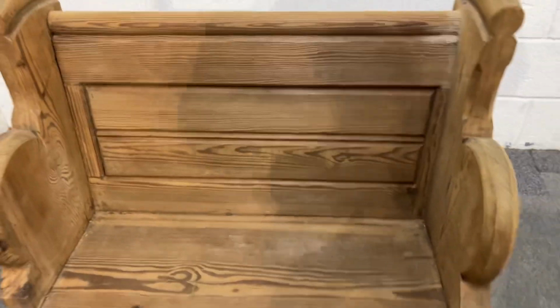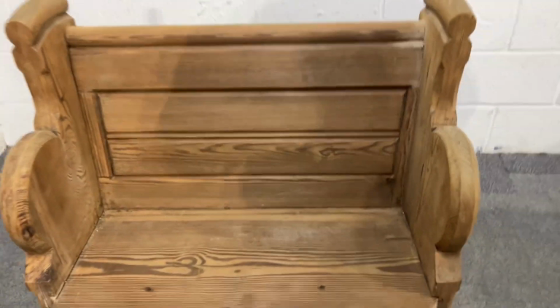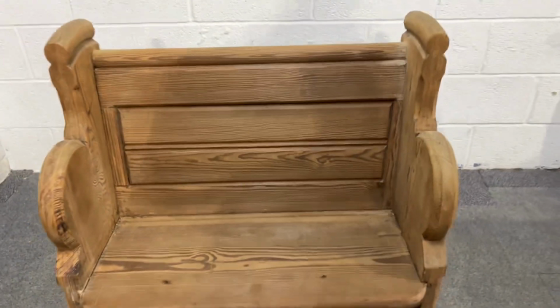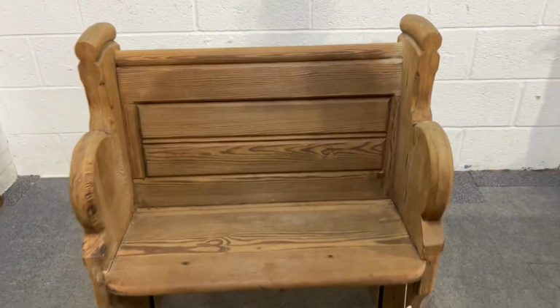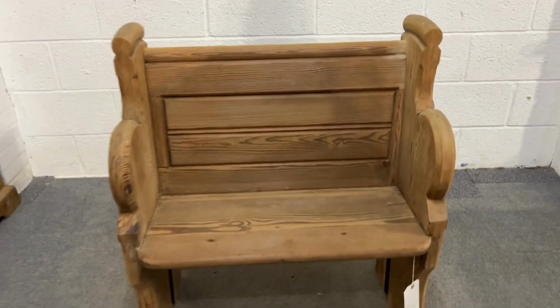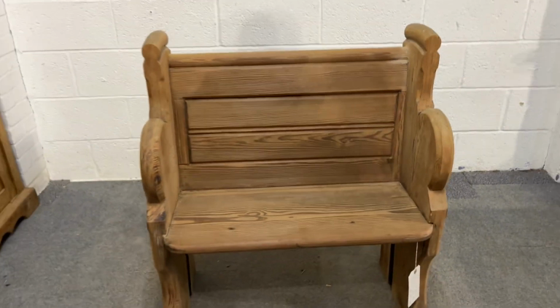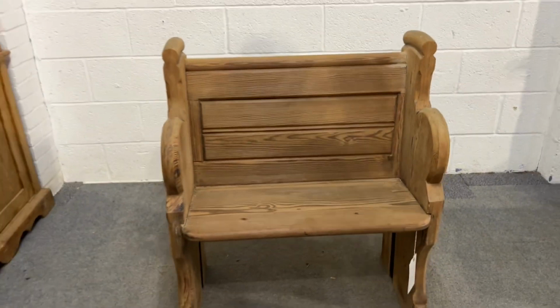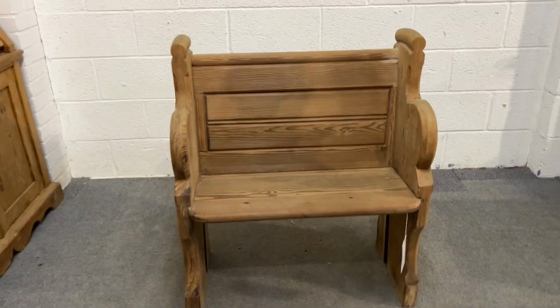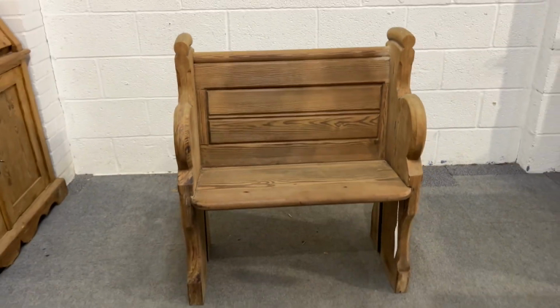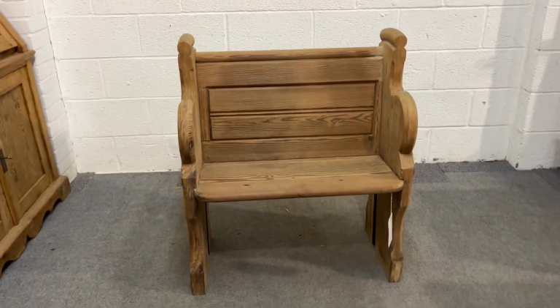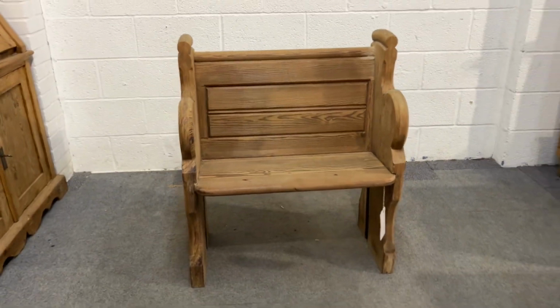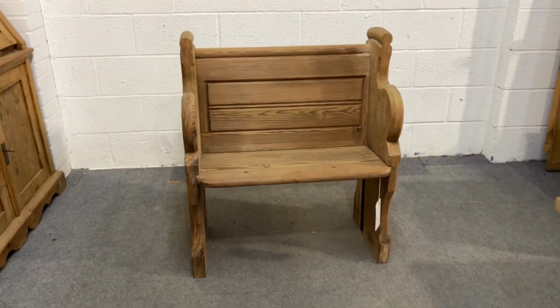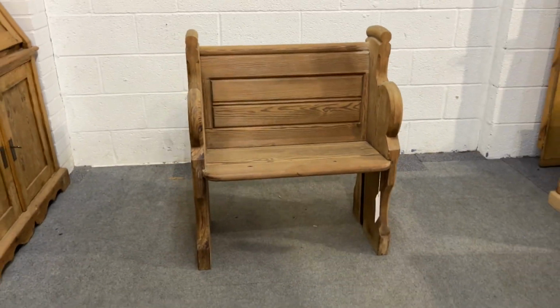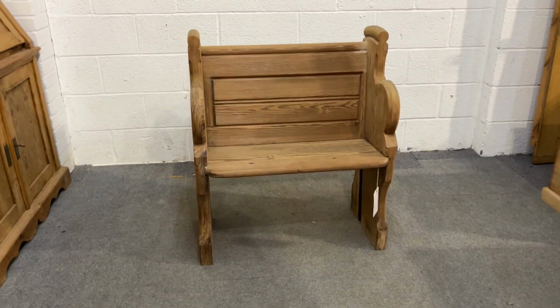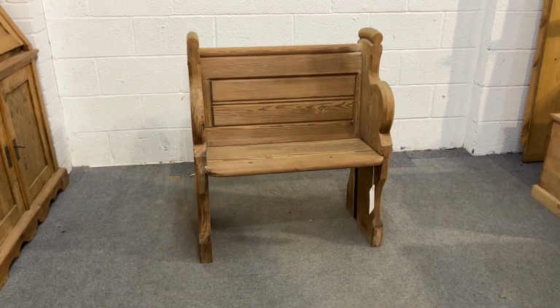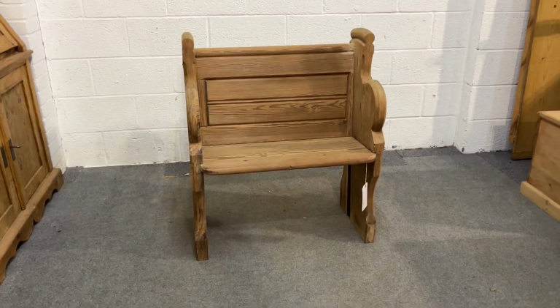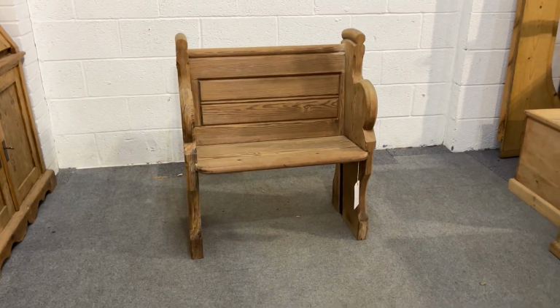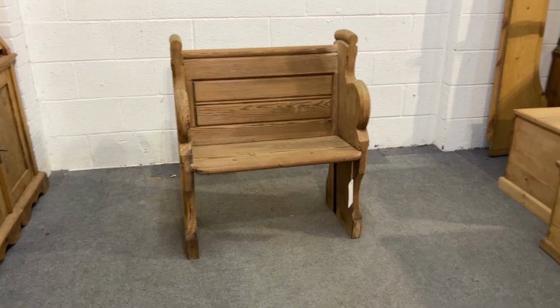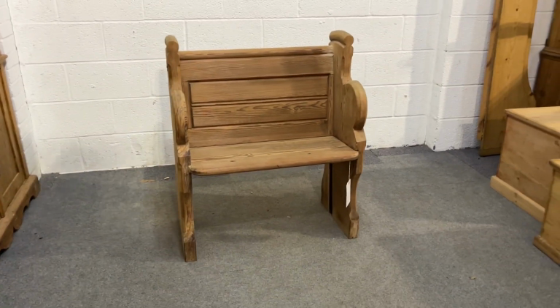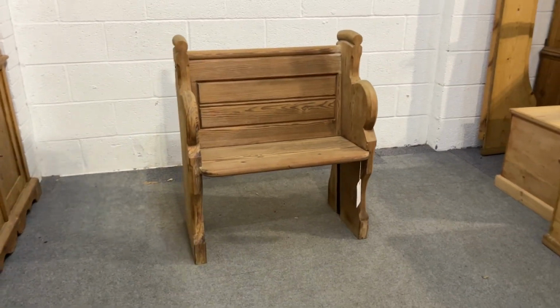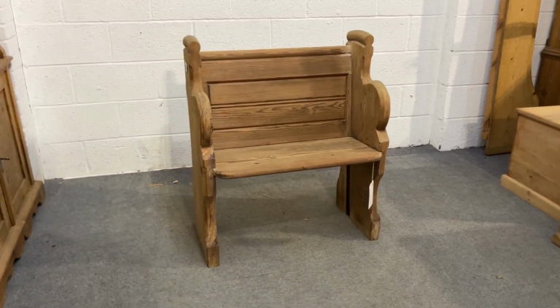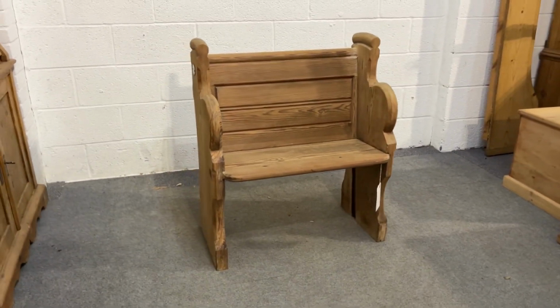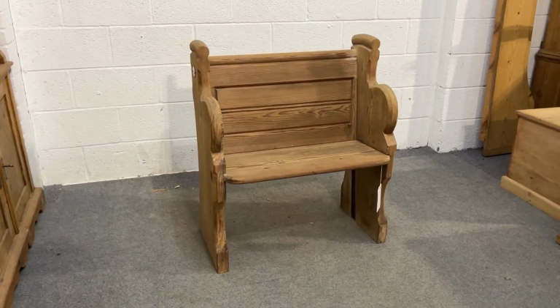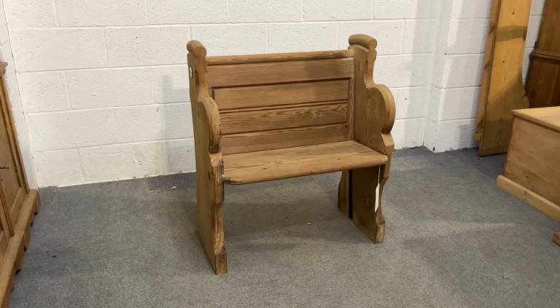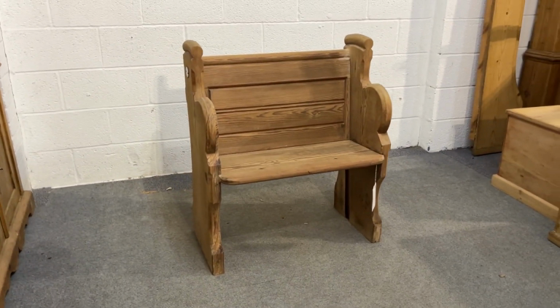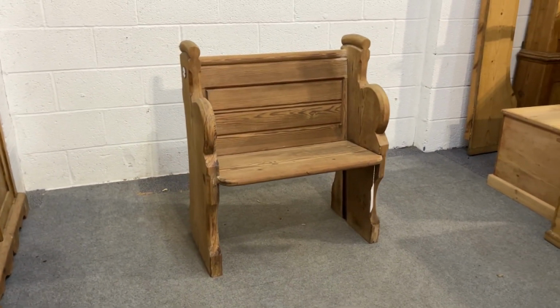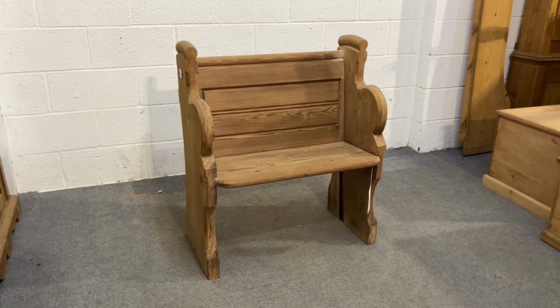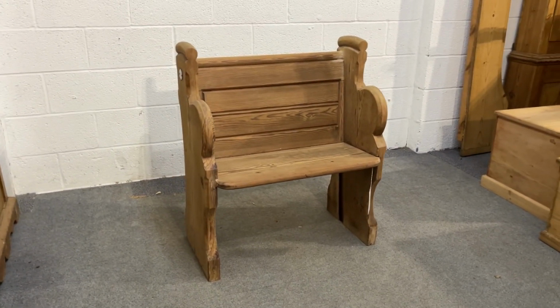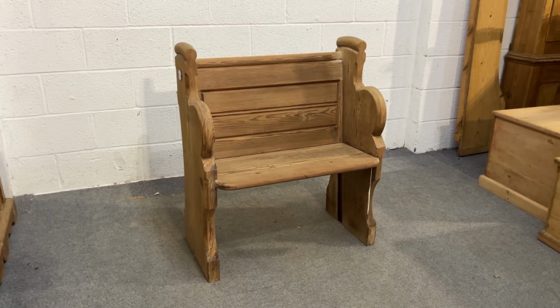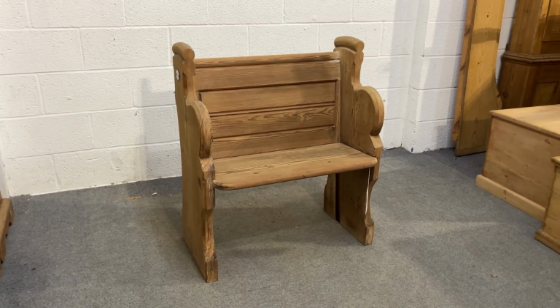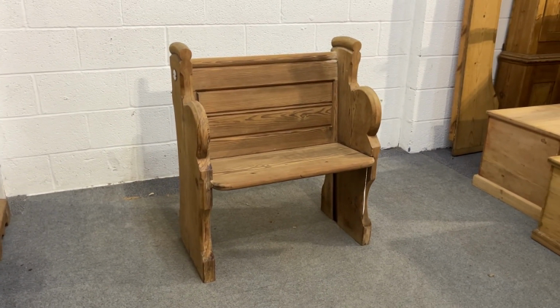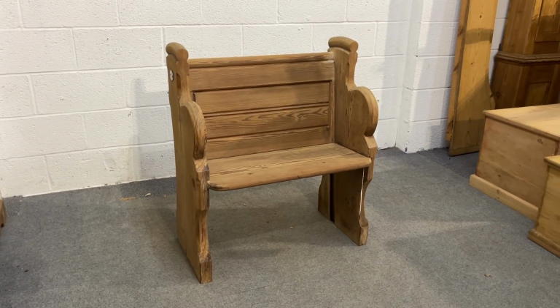So there's a nice little old English pine church pew — that's what we sell.